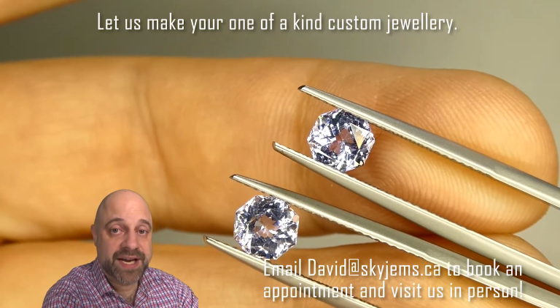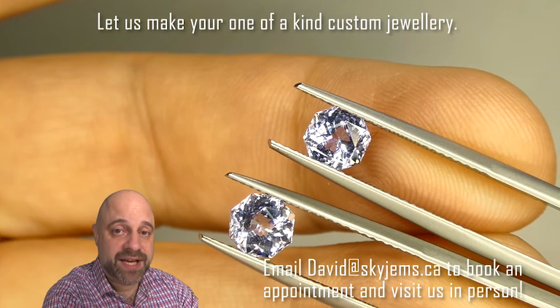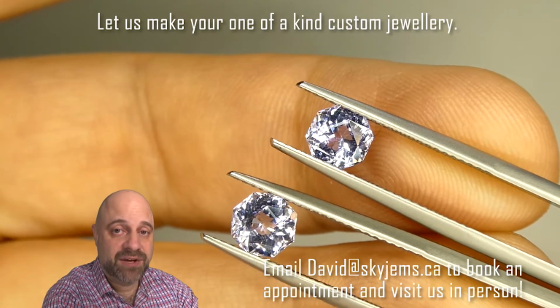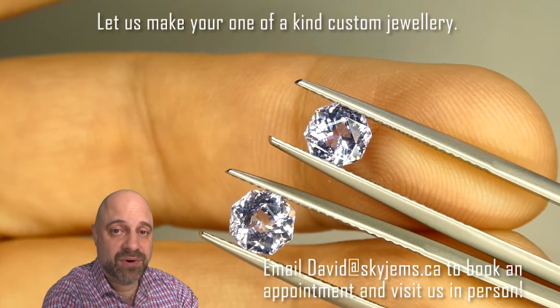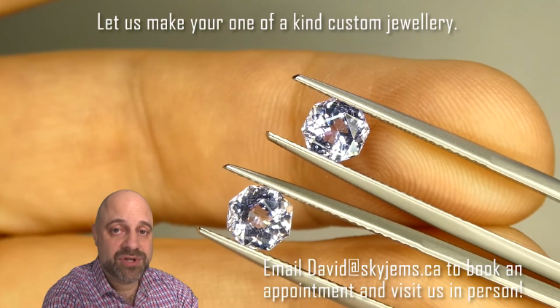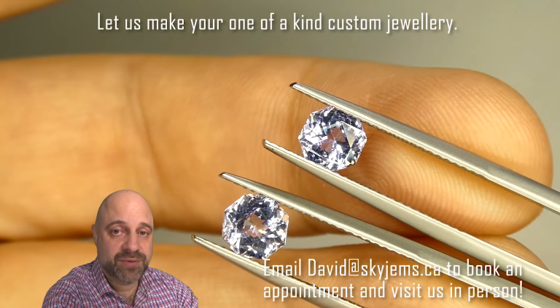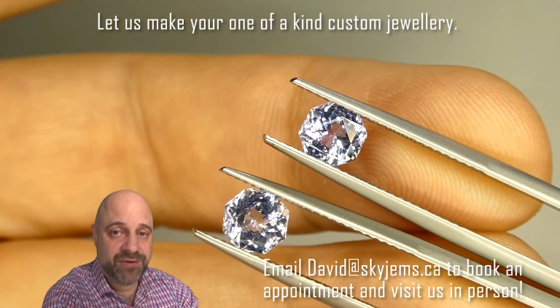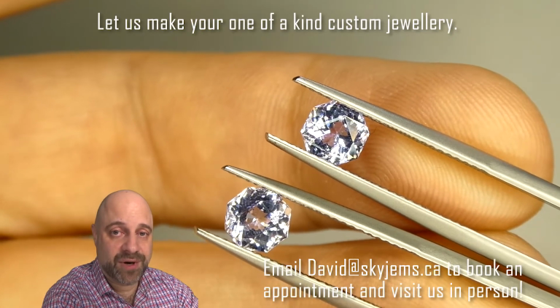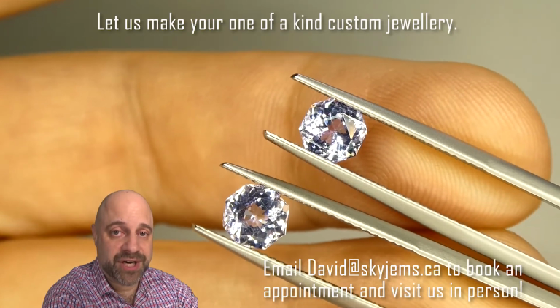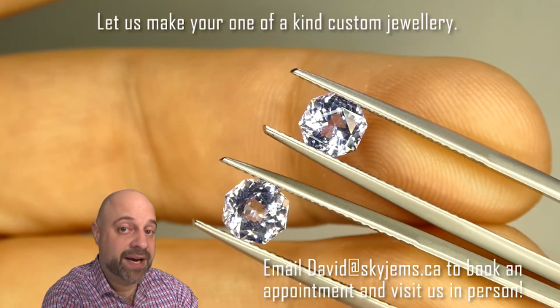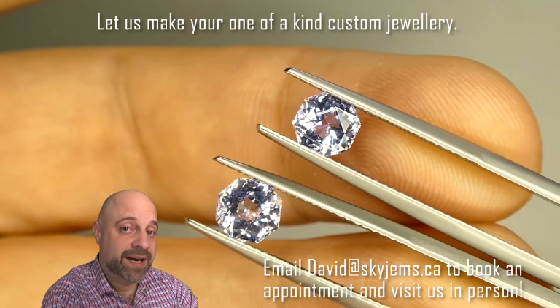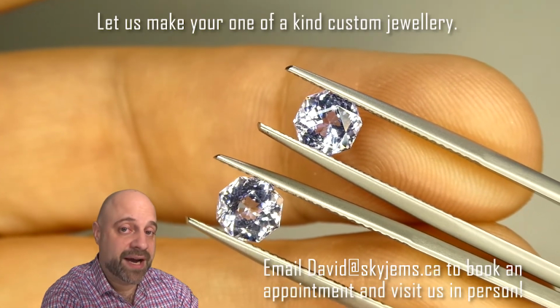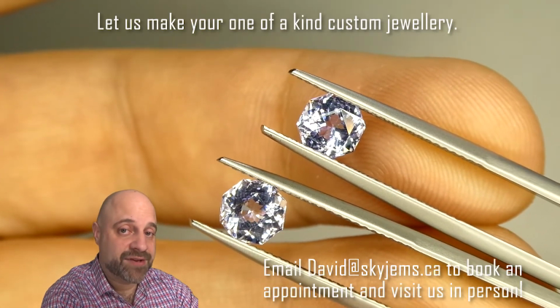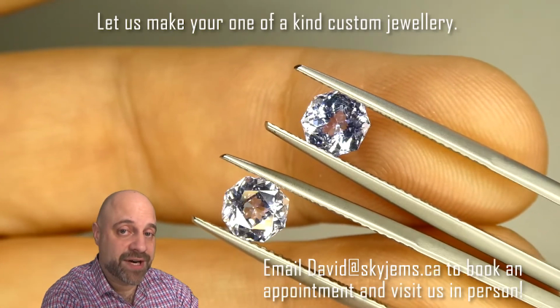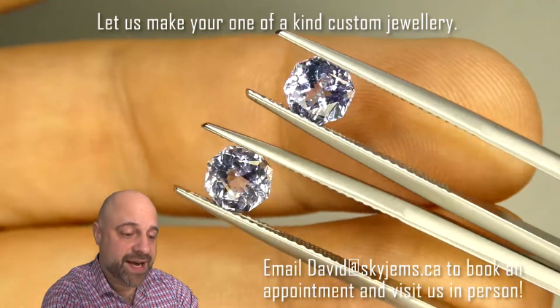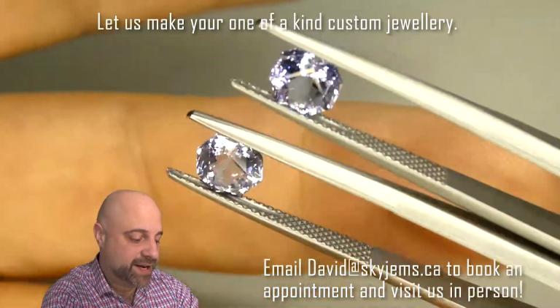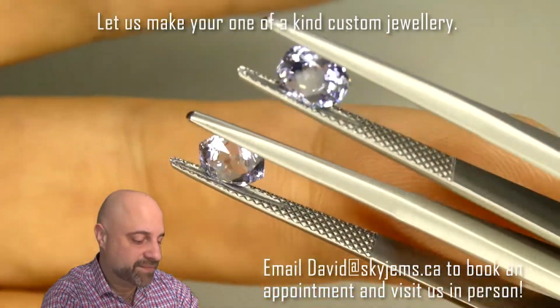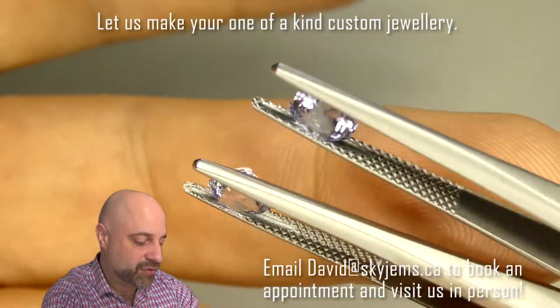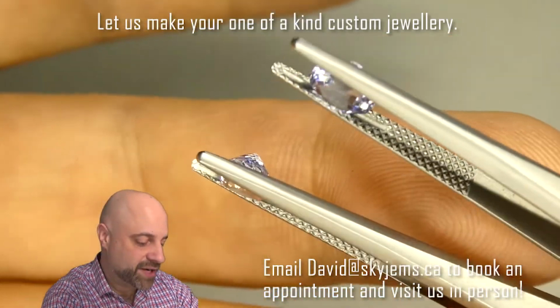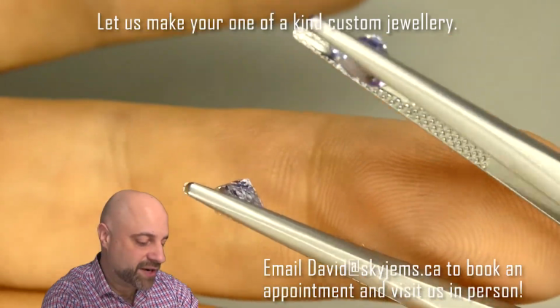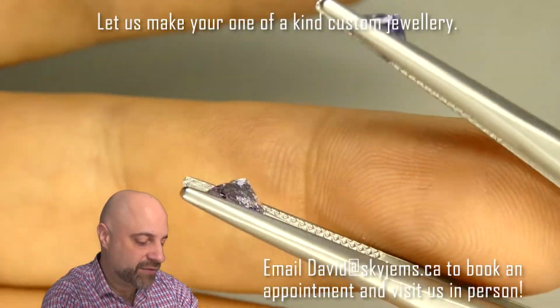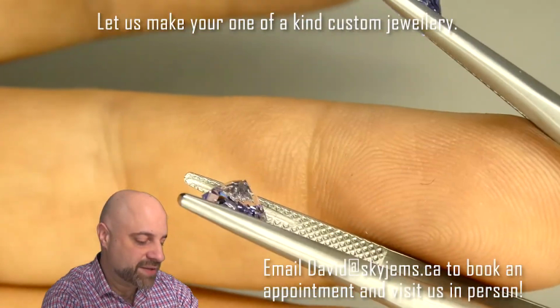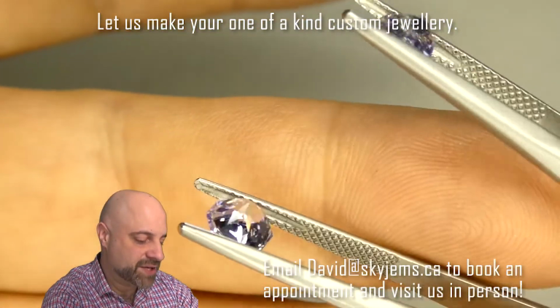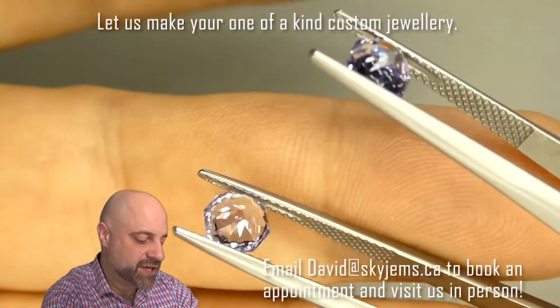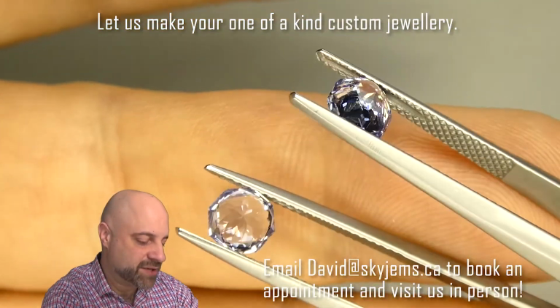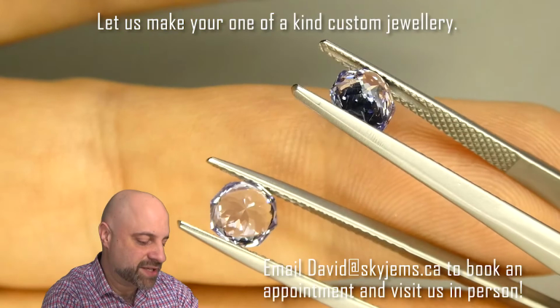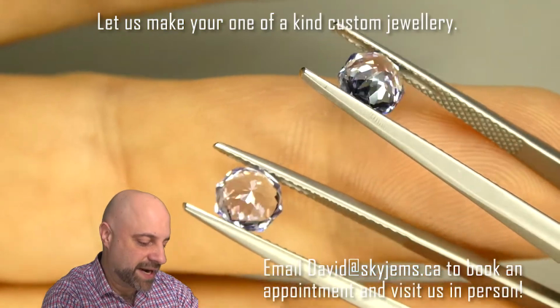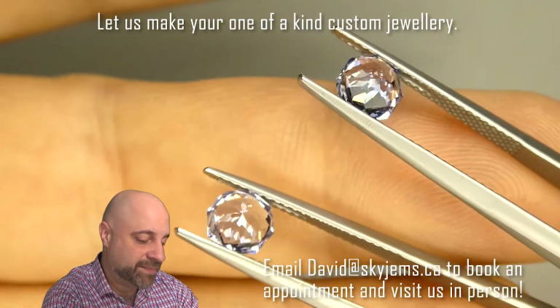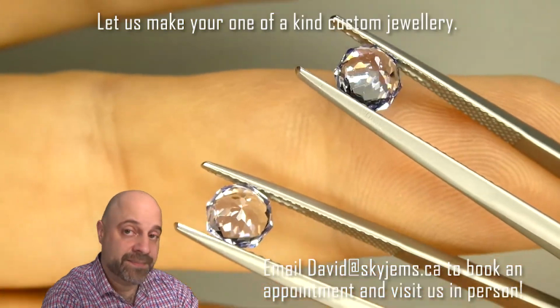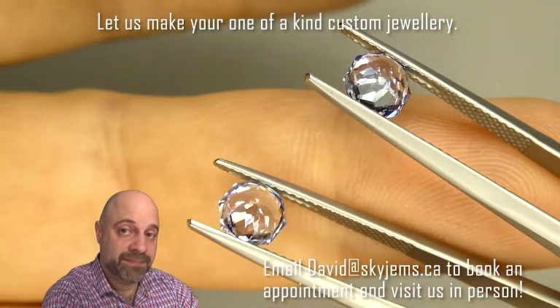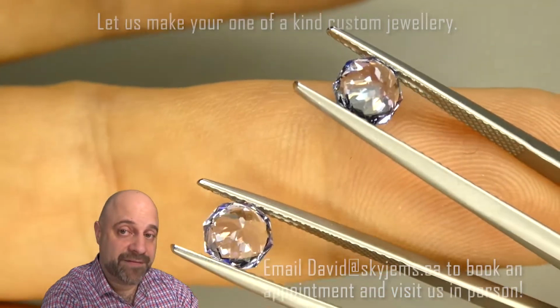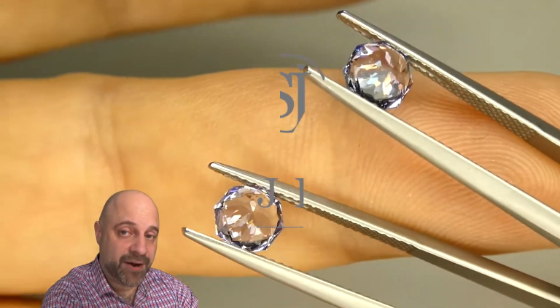Thank you all so much for watching. Have yourself a great day, and don't forget to tell your friends about skygems.ca. Bye for now.